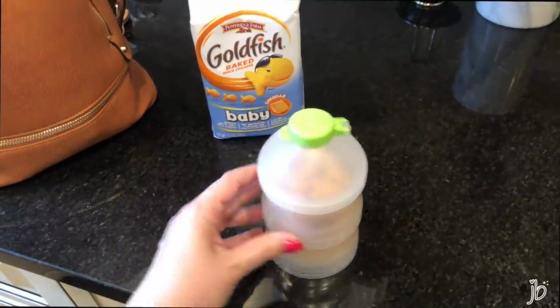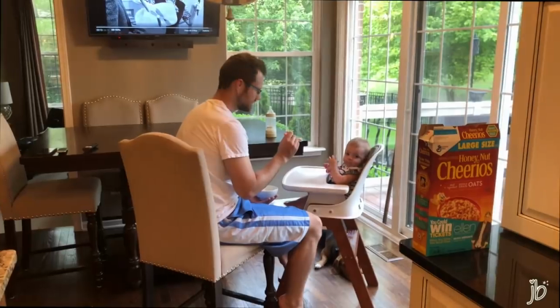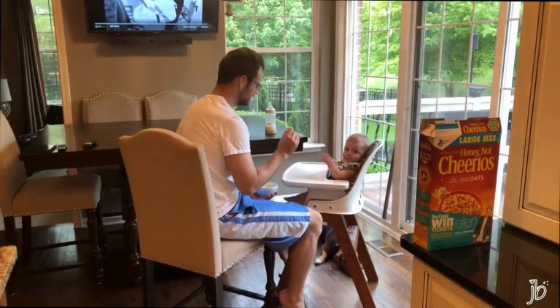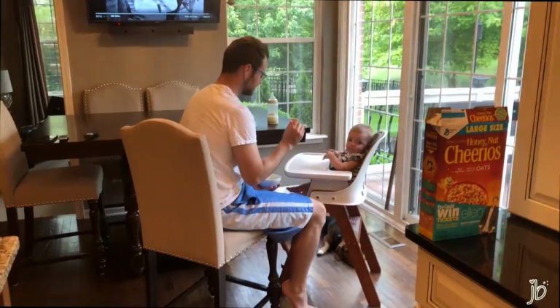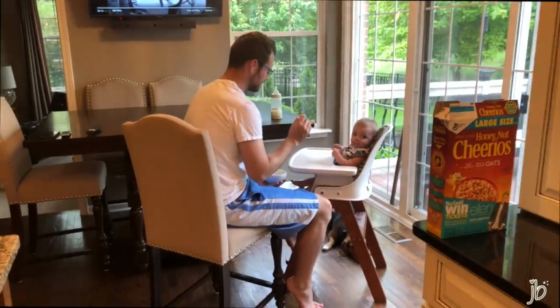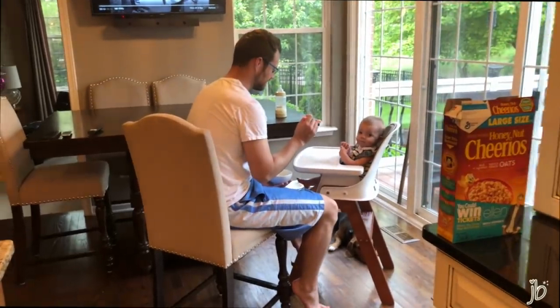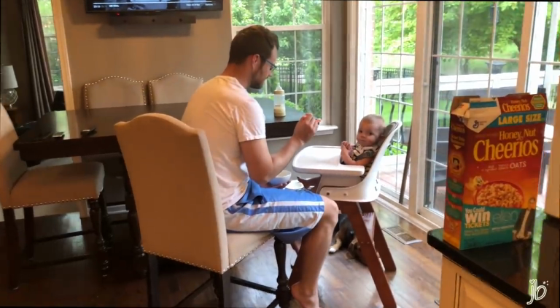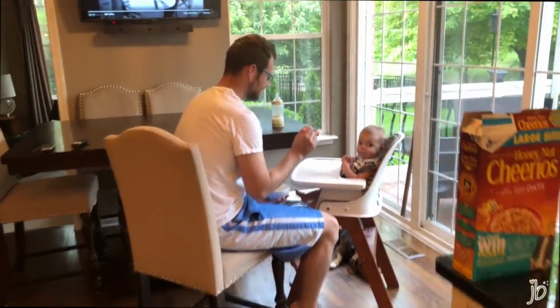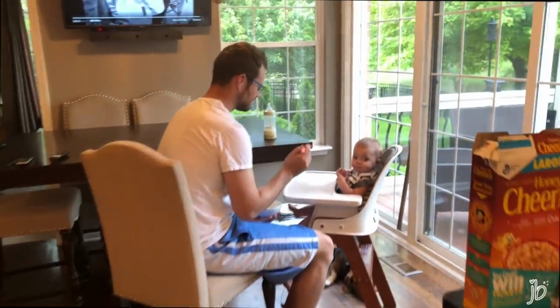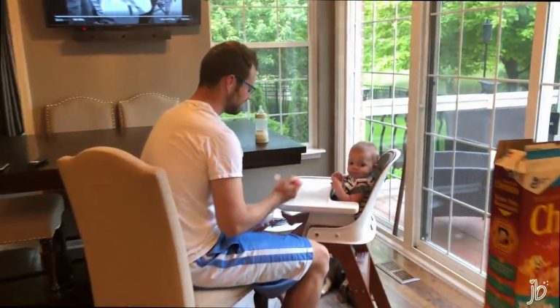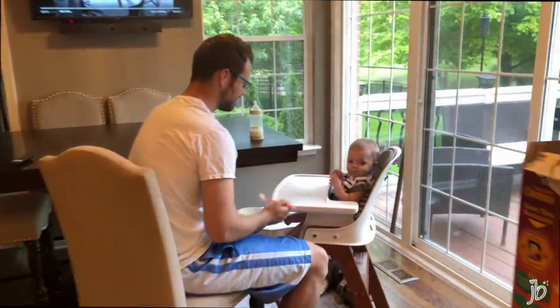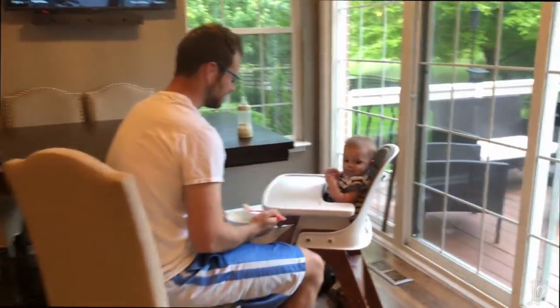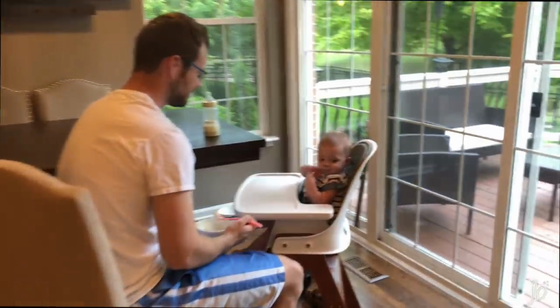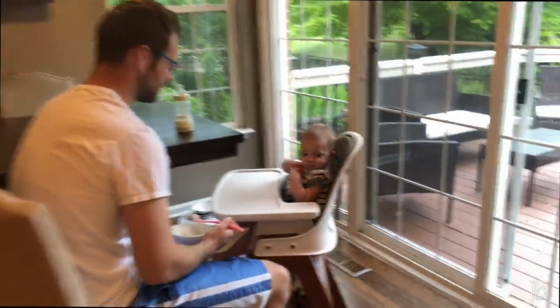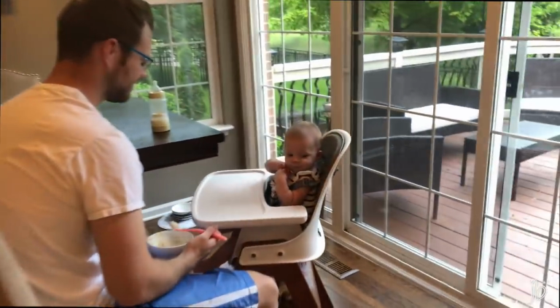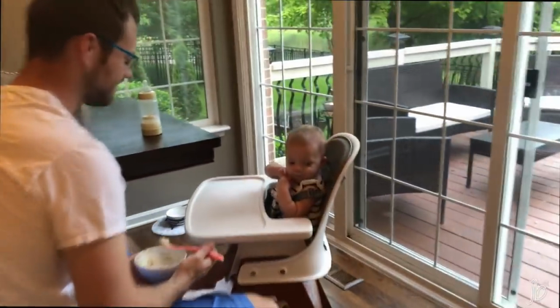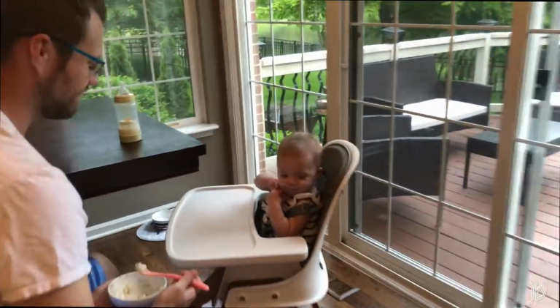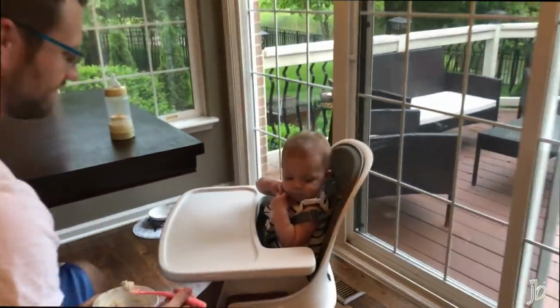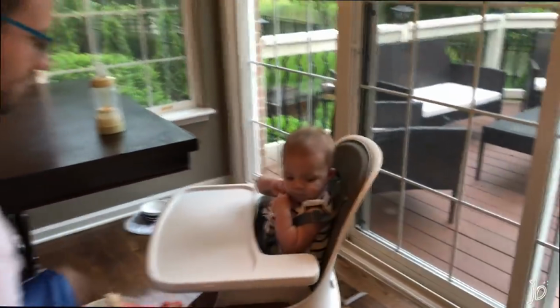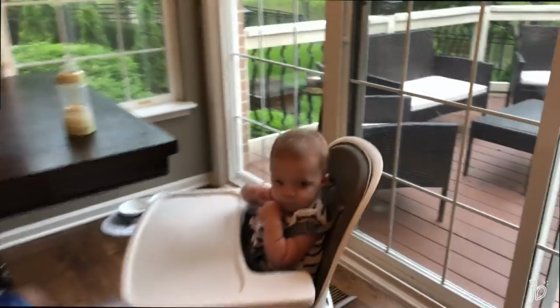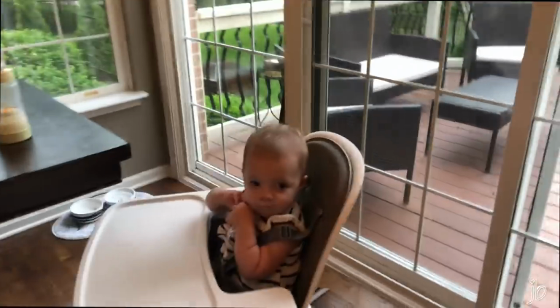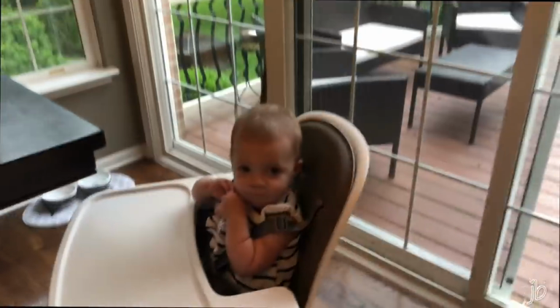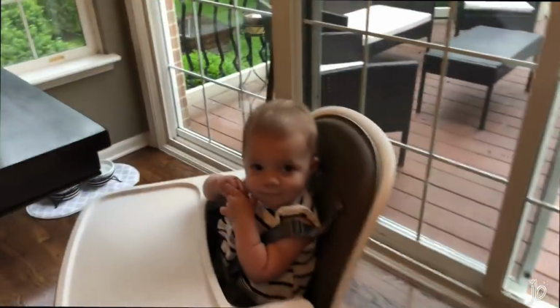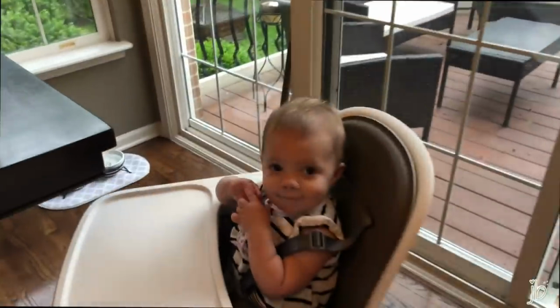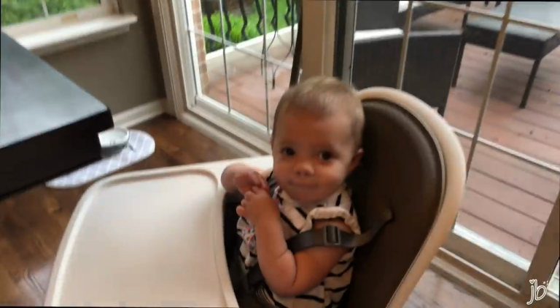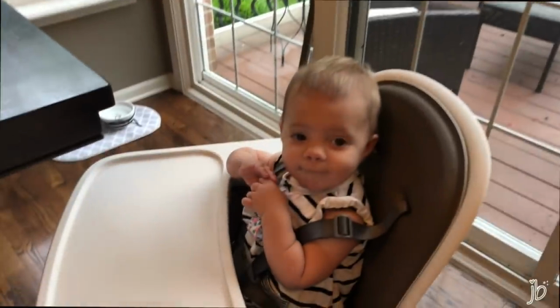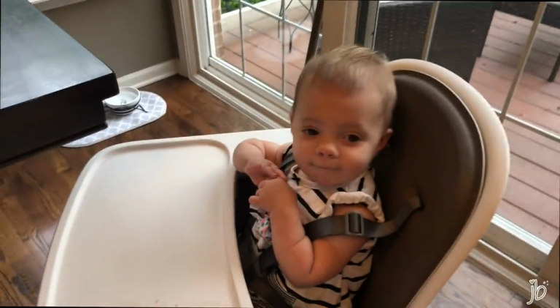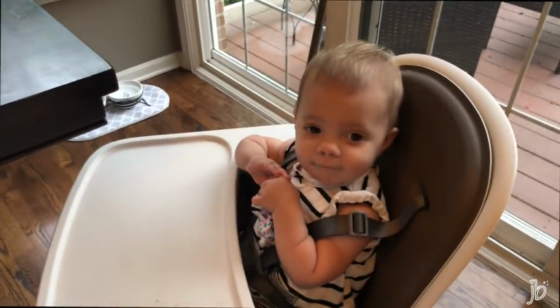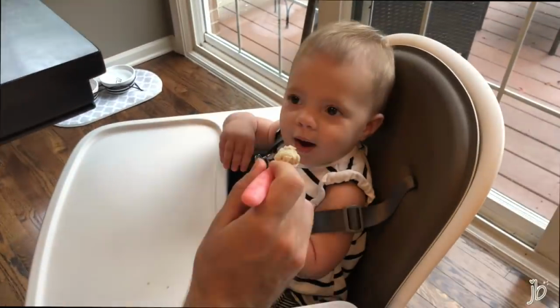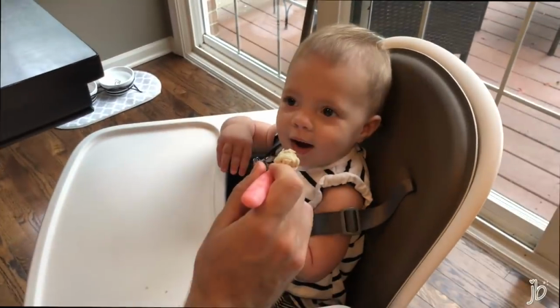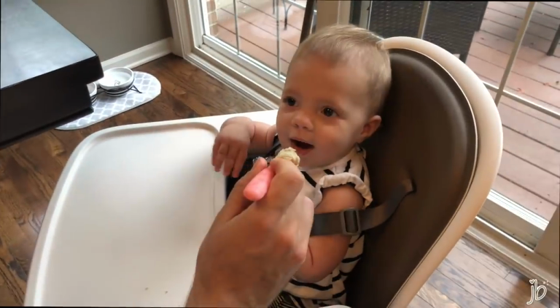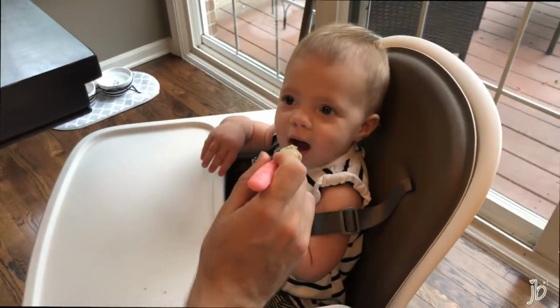Daddy's feeding her. Hi monkey! I didn't realize we match — we both have stripes on oatmeal-colored tops.